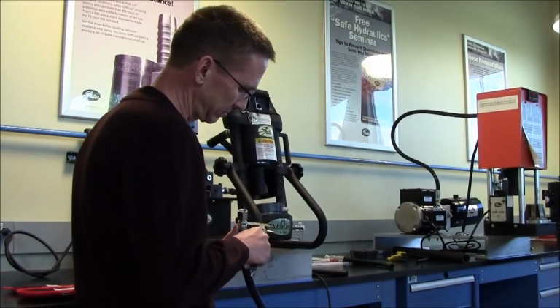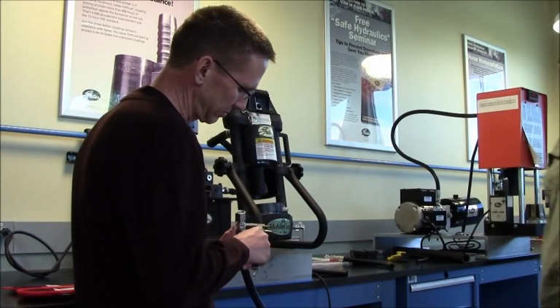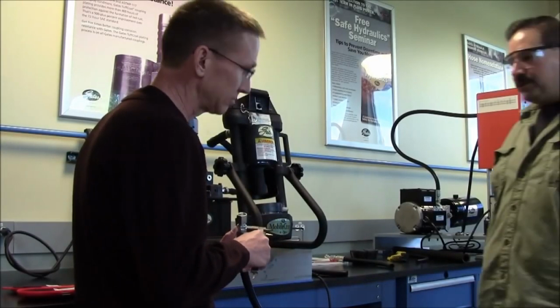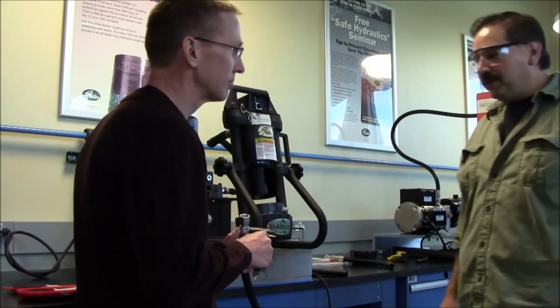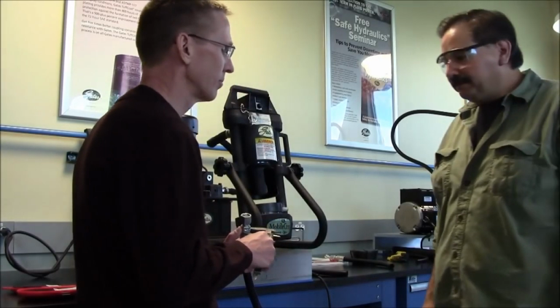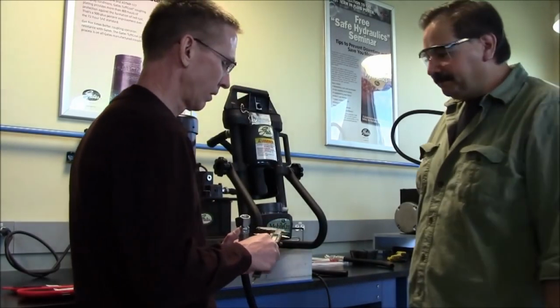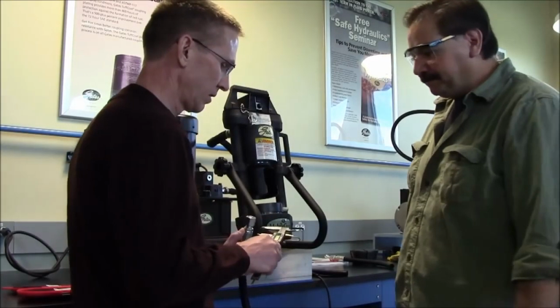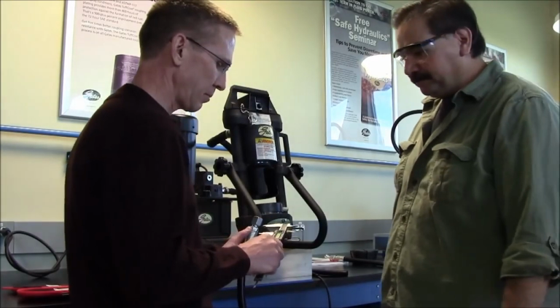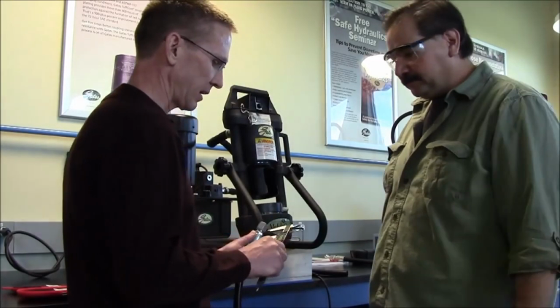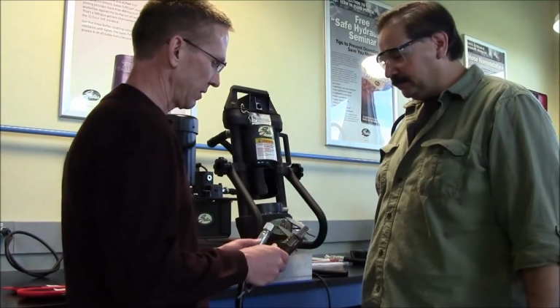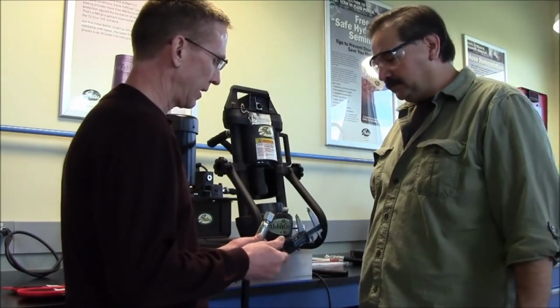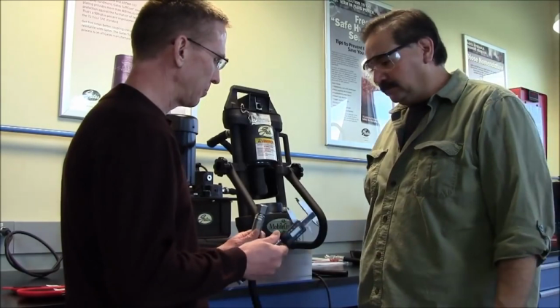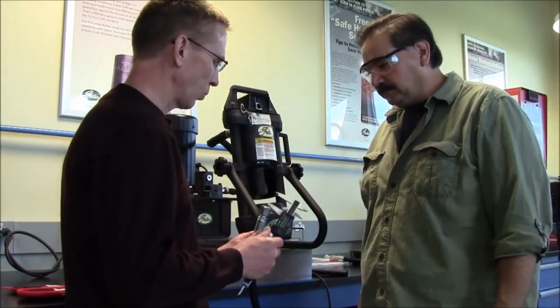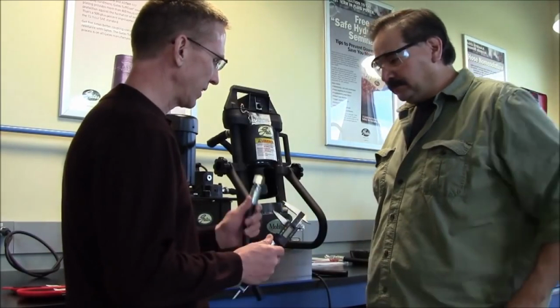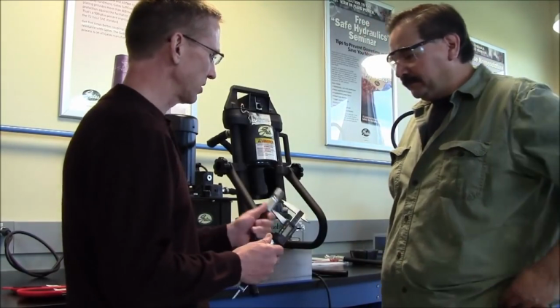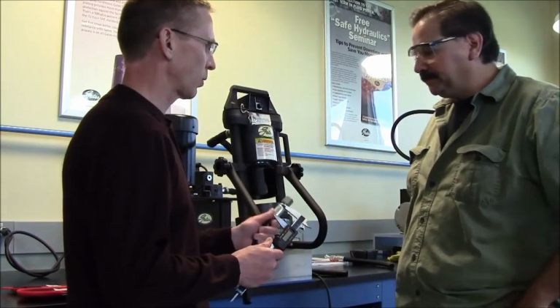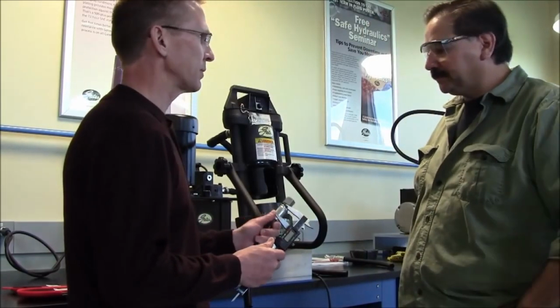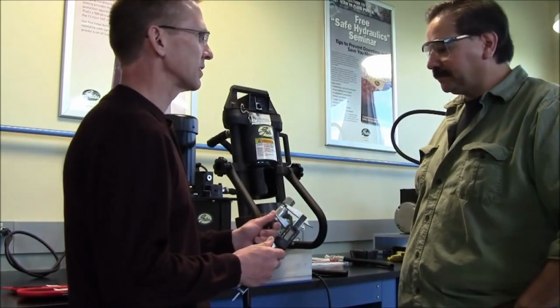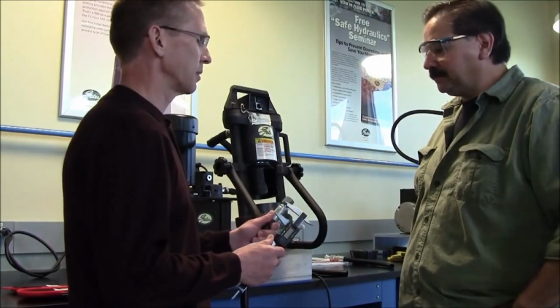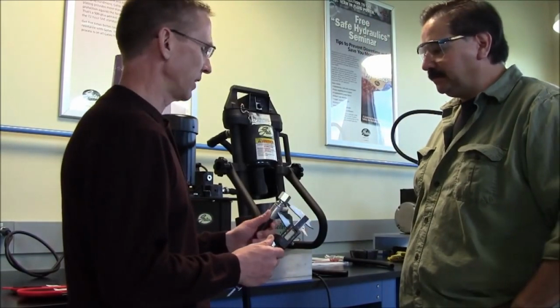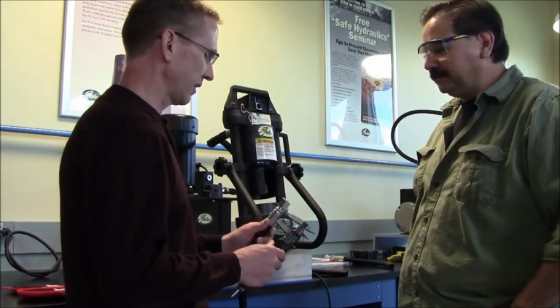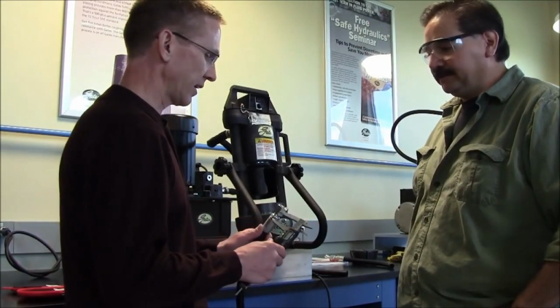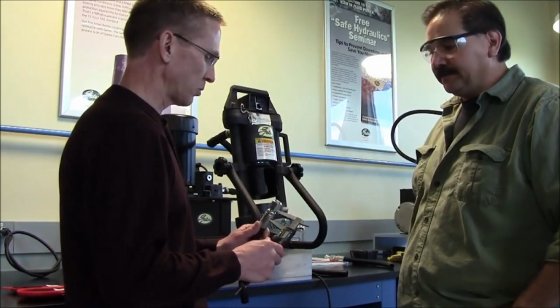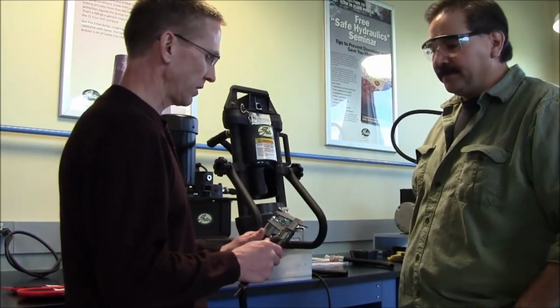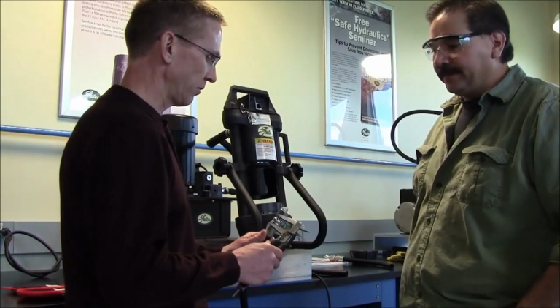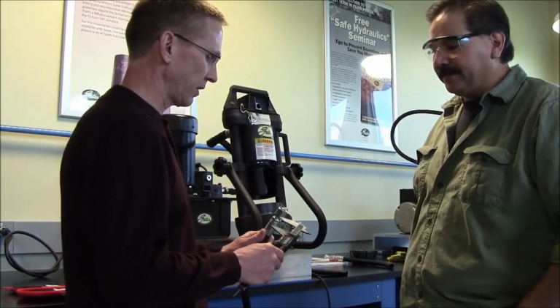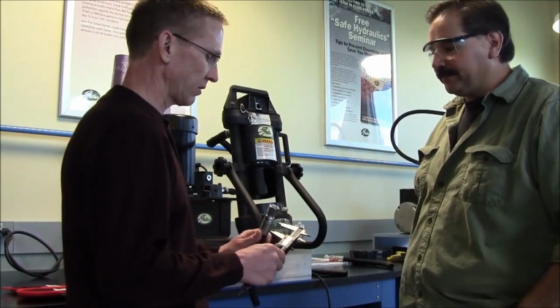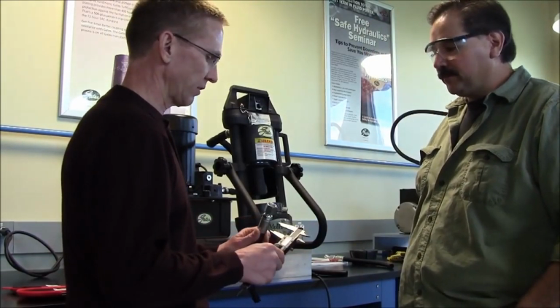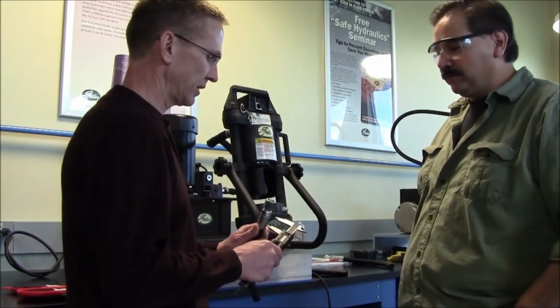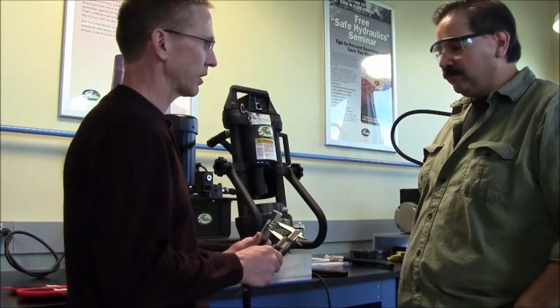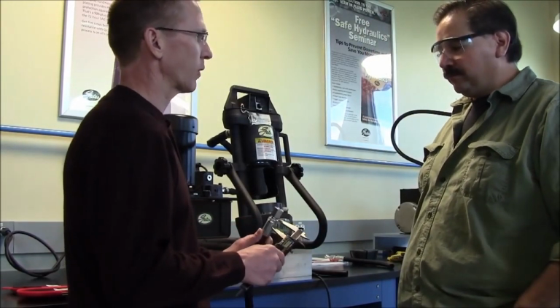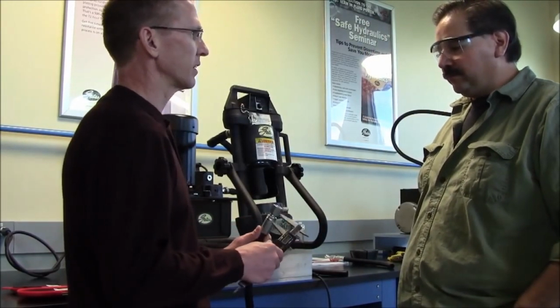Hey Brett, what you doing? Hey Mike, well I just crimped this assembly and I'm trying to figure out if I did it correctly.